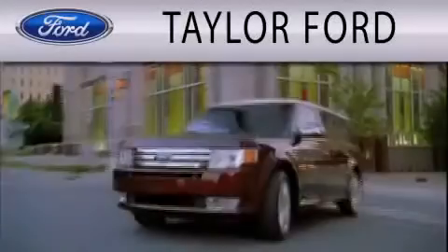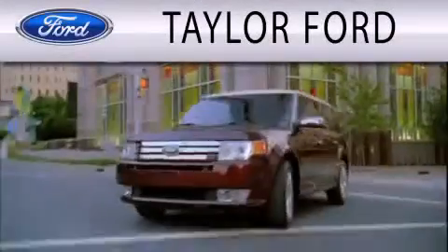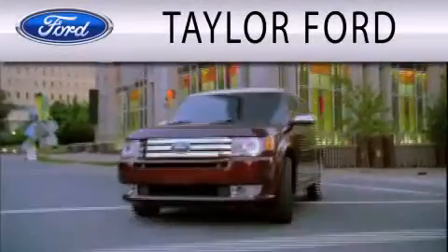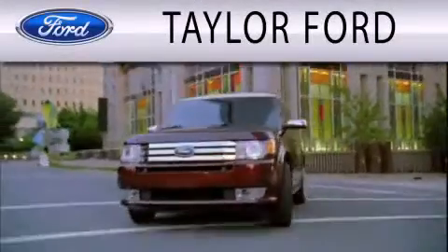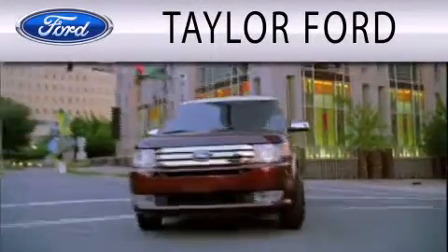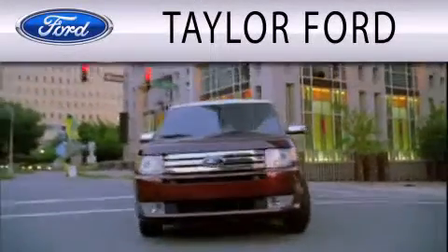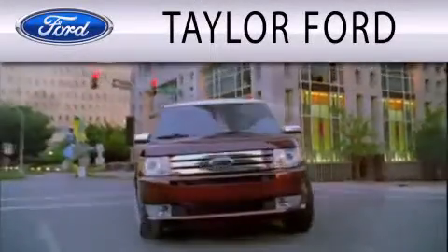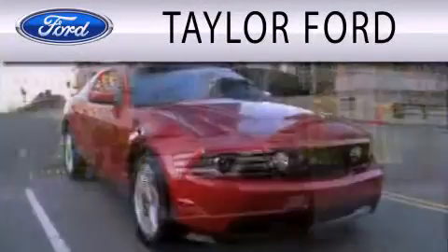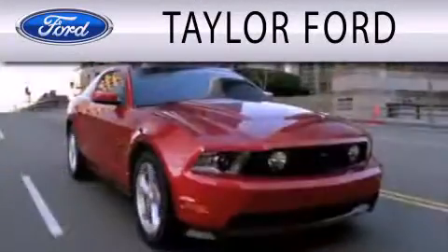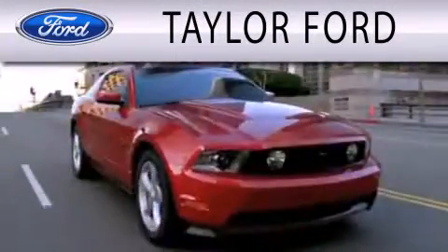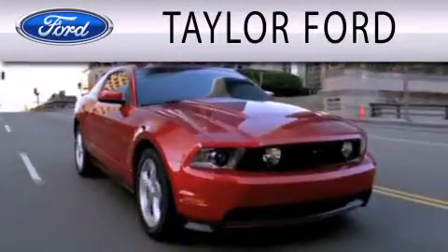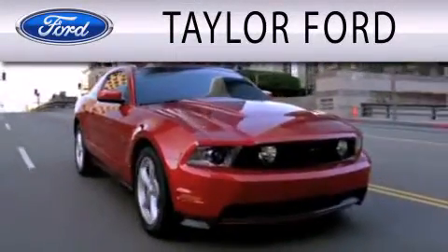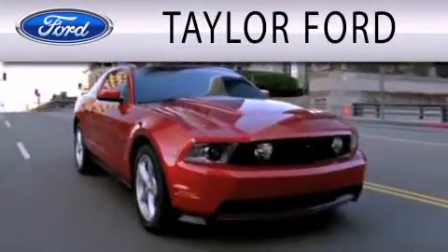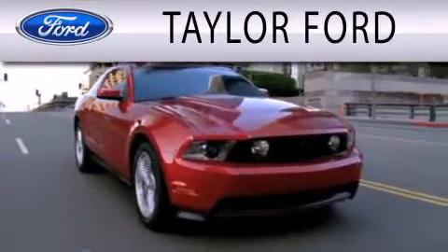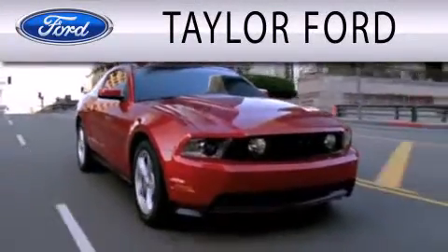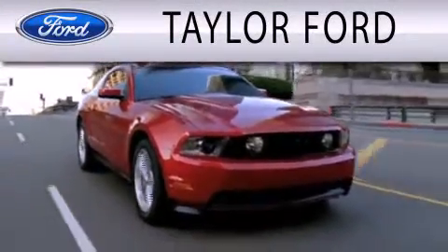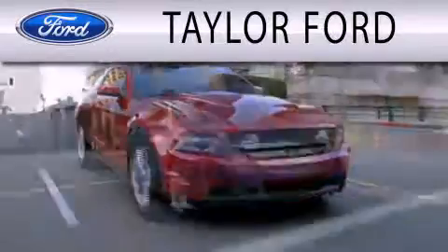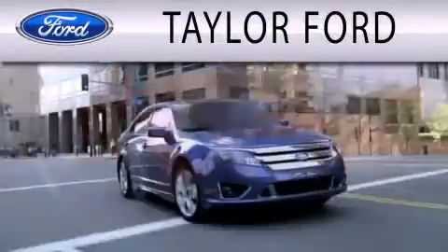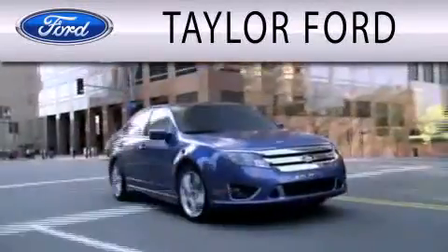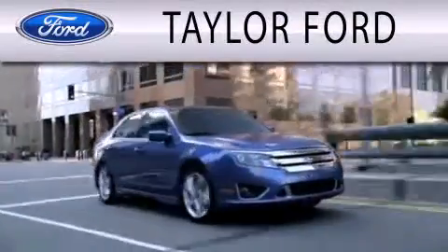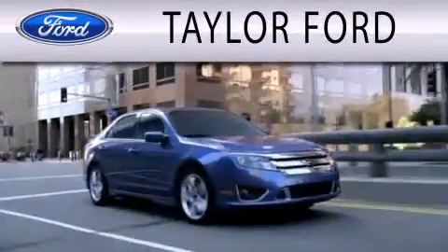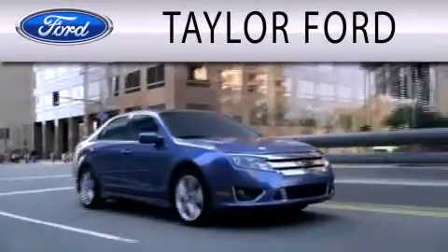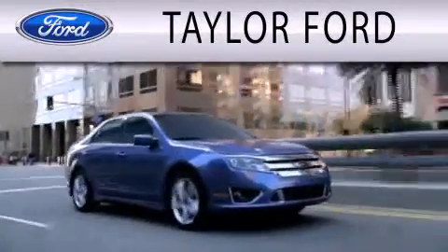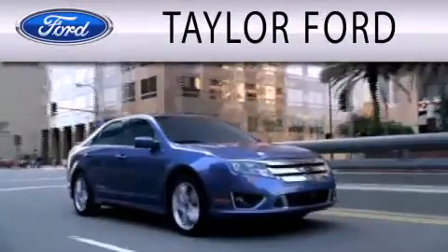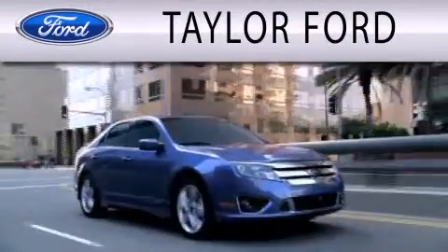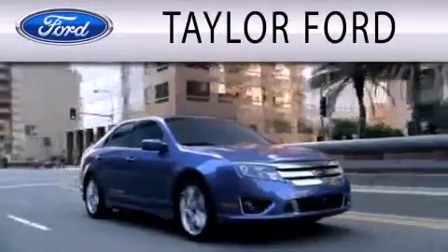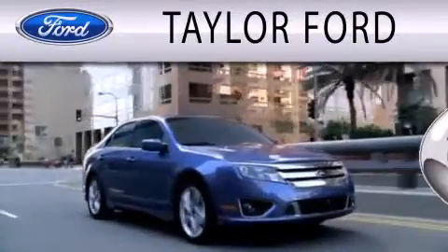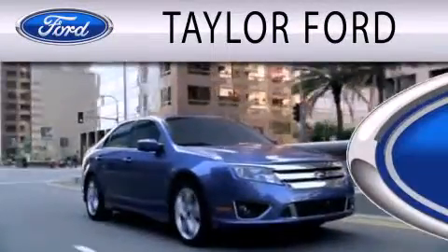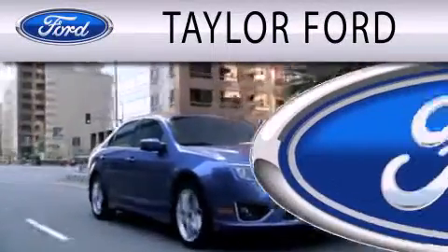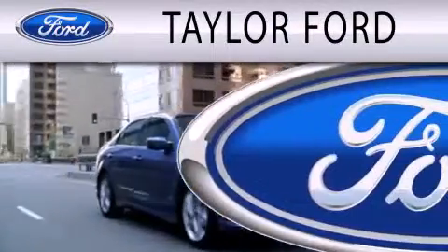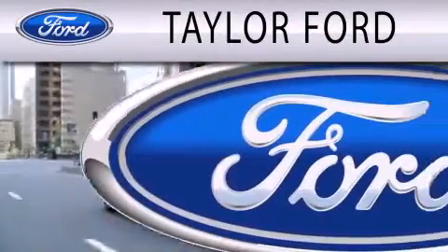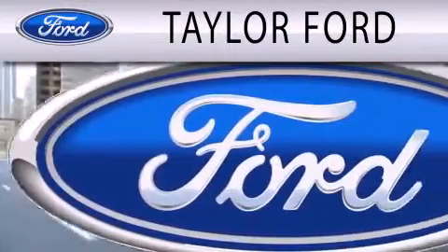Taylor Ford is dedicated to doing everything possible to ensure that the experience you have selecting your next vehicle is as pleasant as possible.